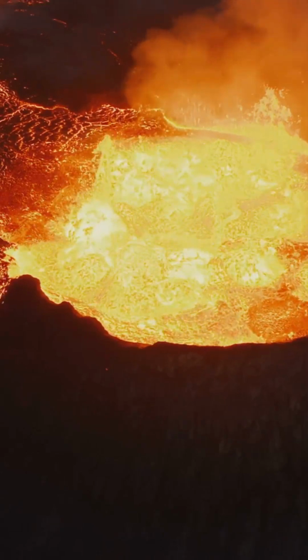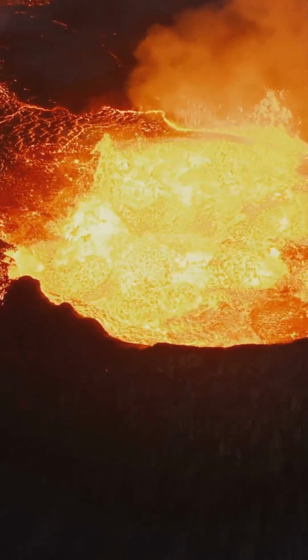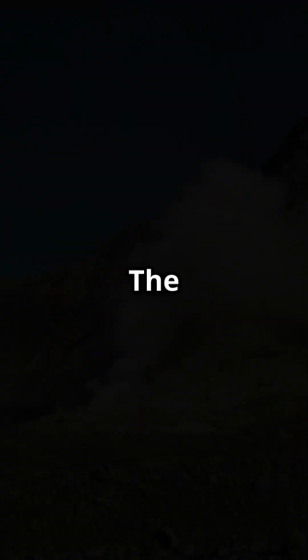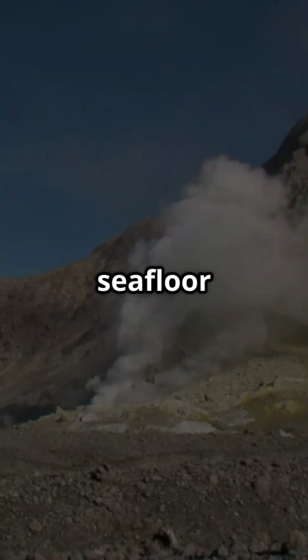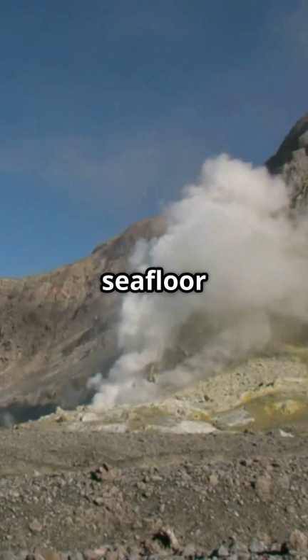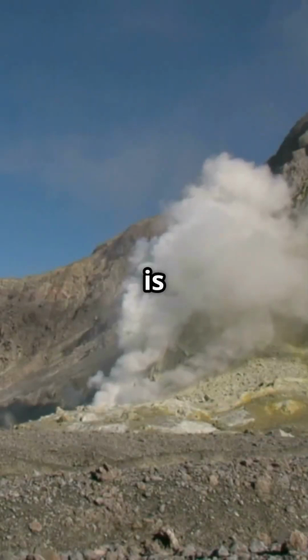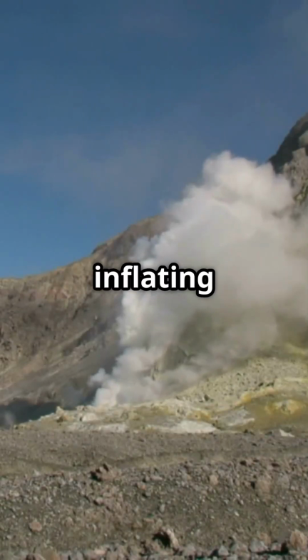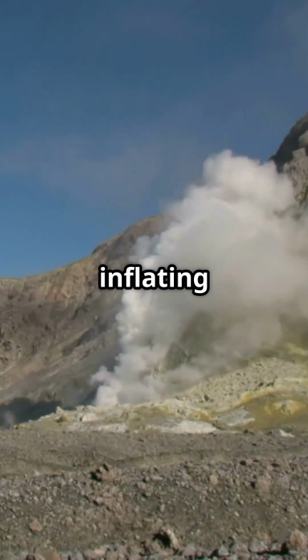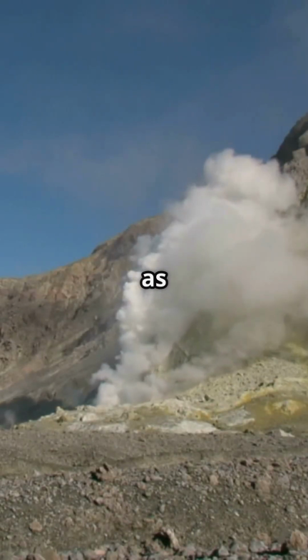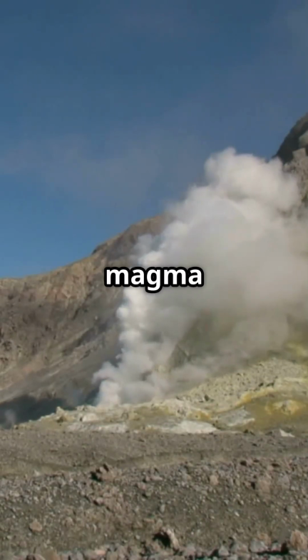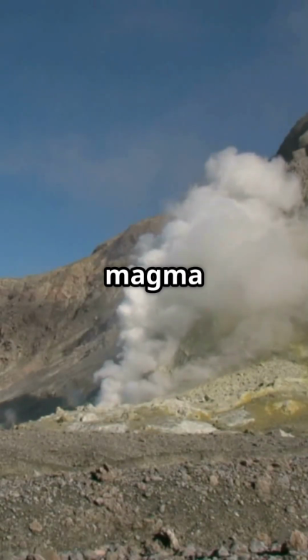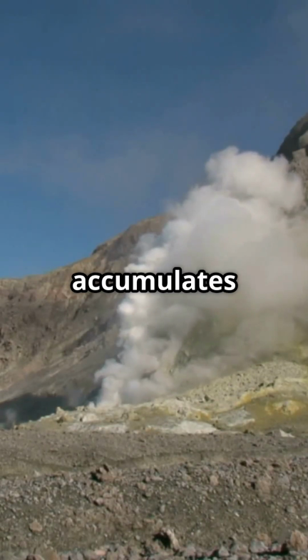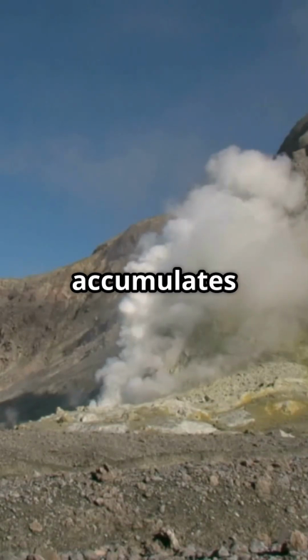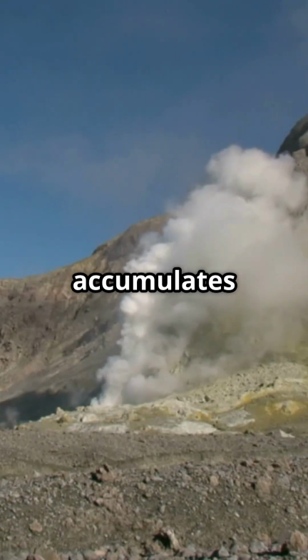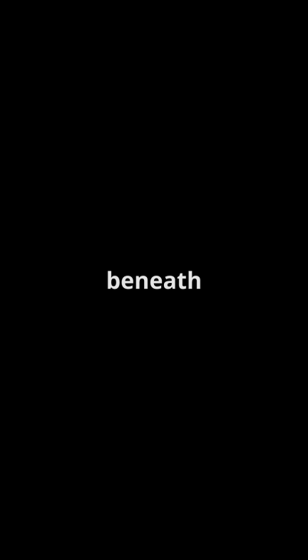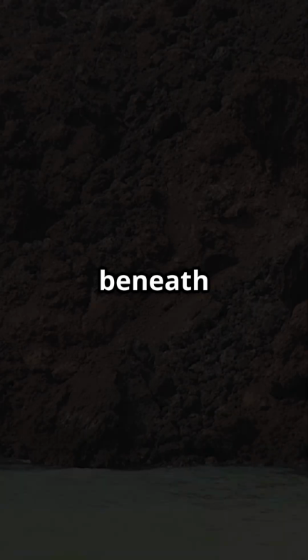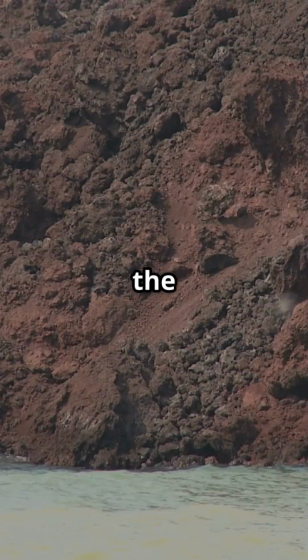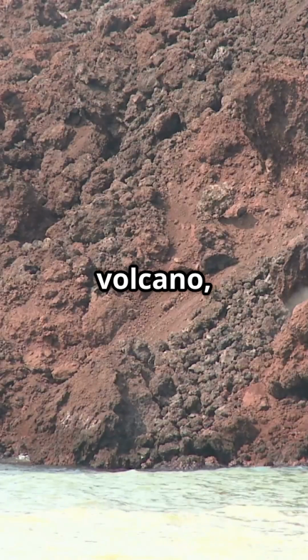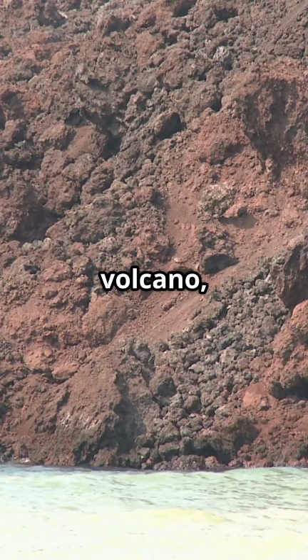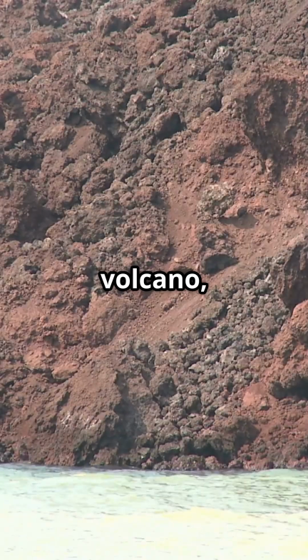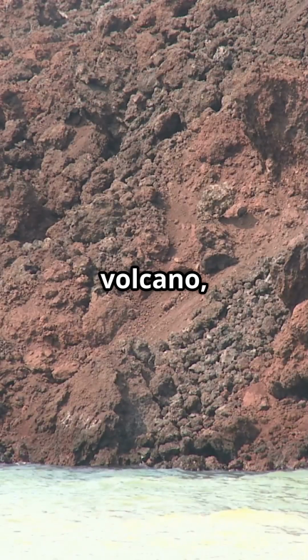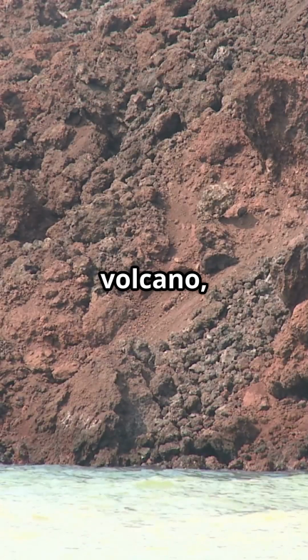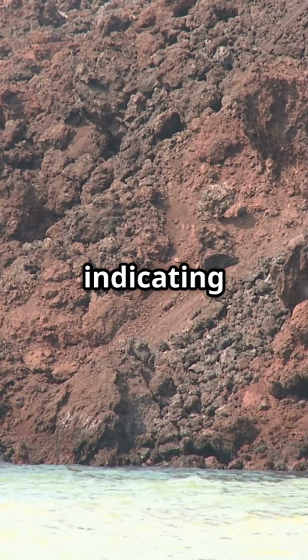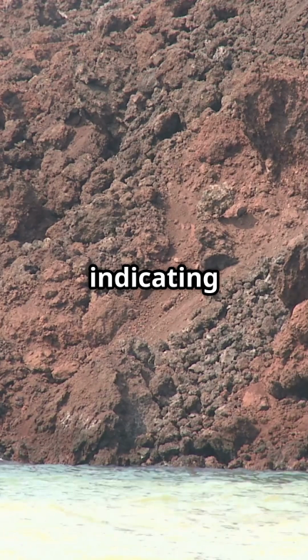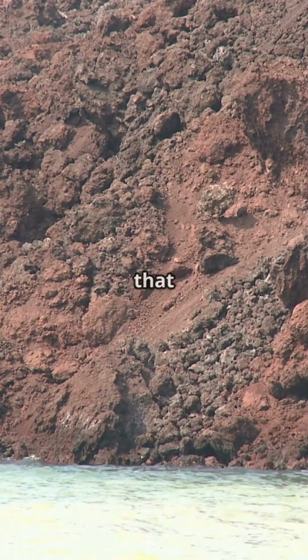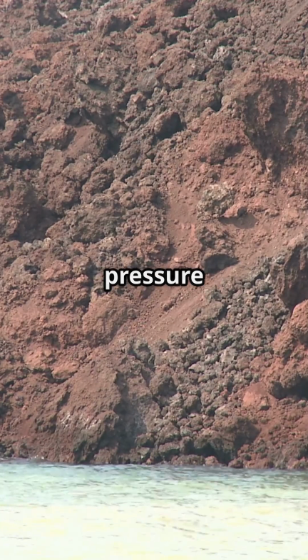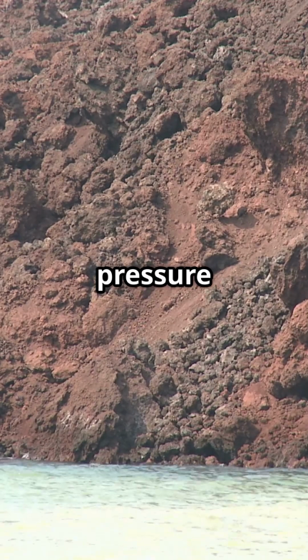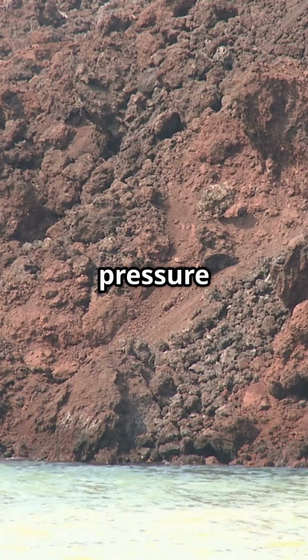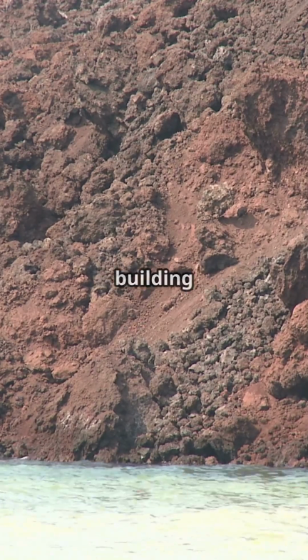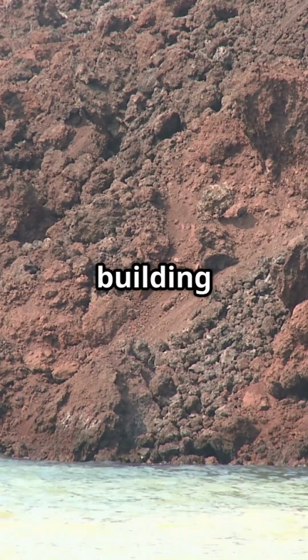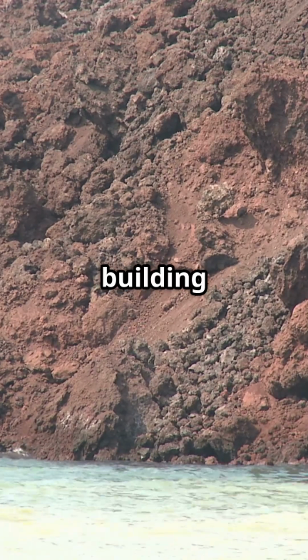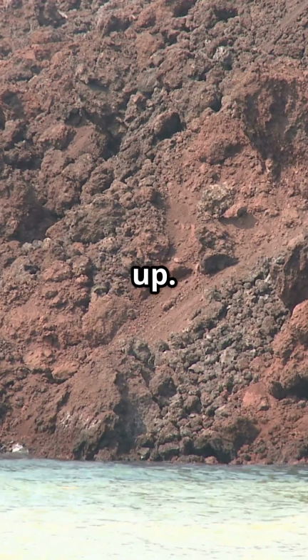The seafloor is inflating as magma accumulates beneath the volcano, indicating that pressure is building up.